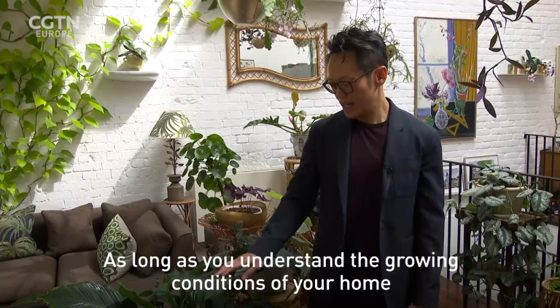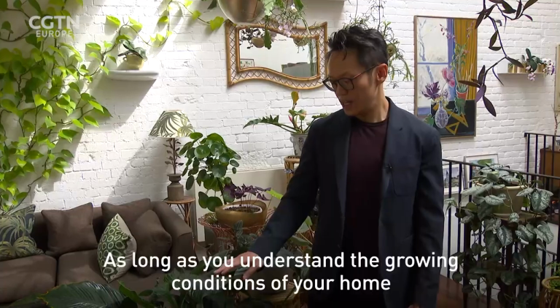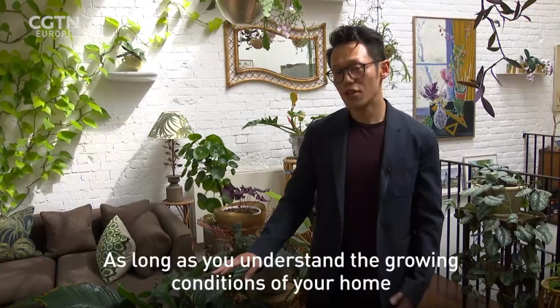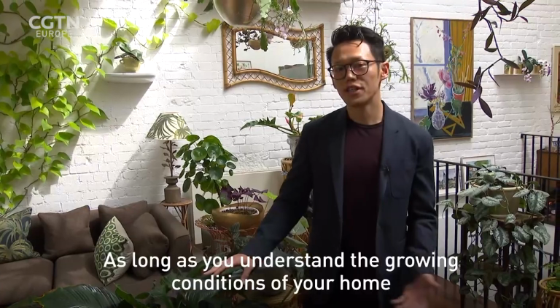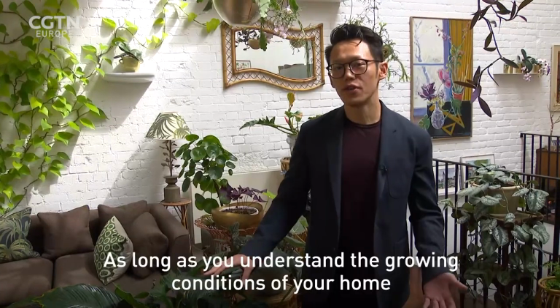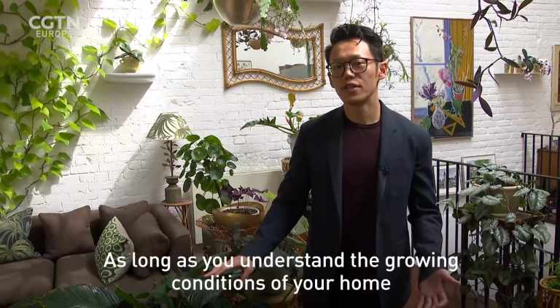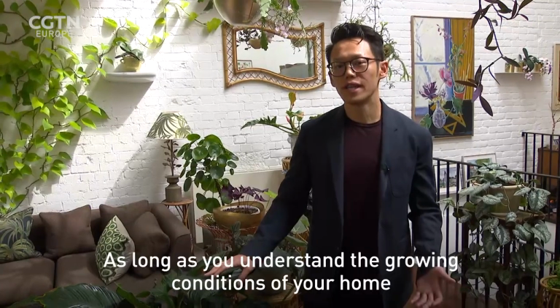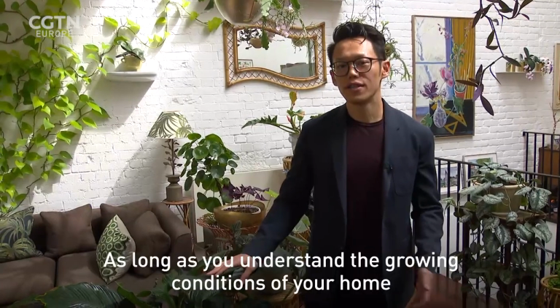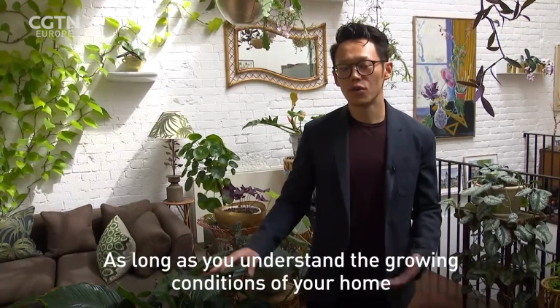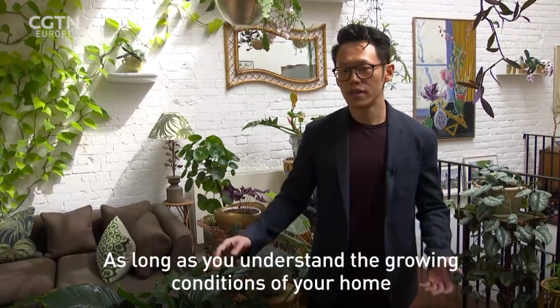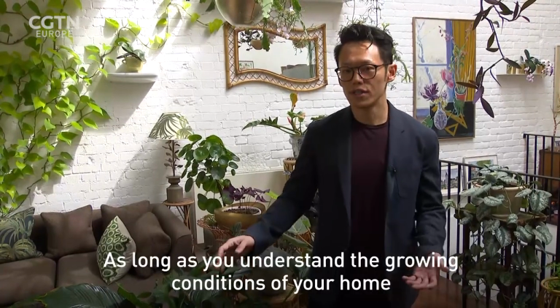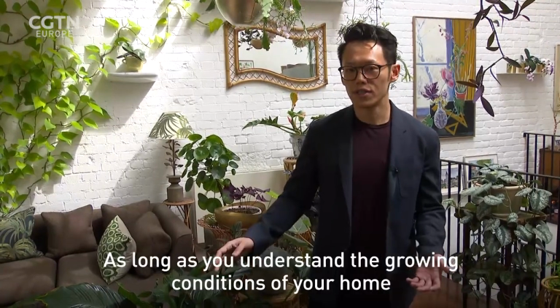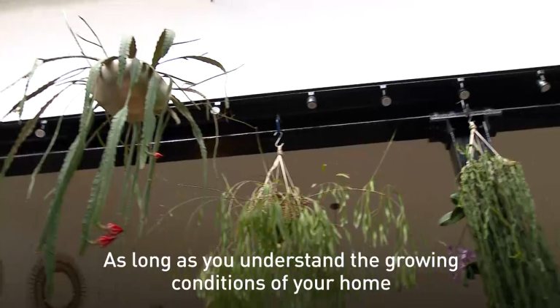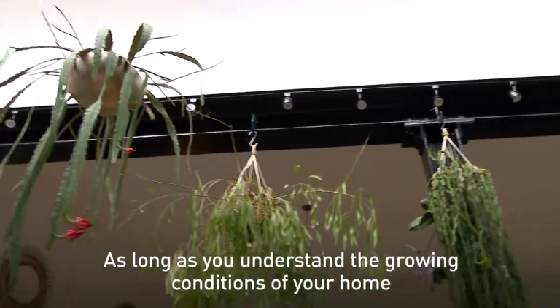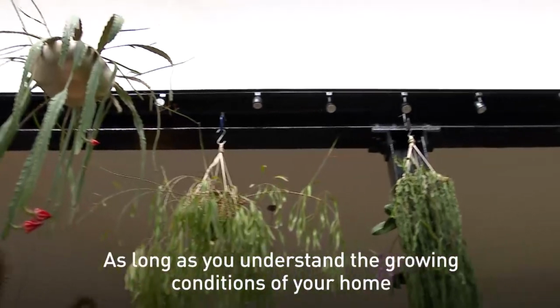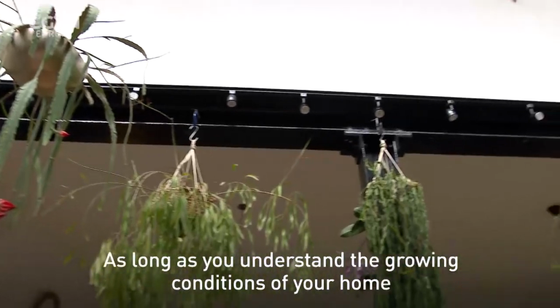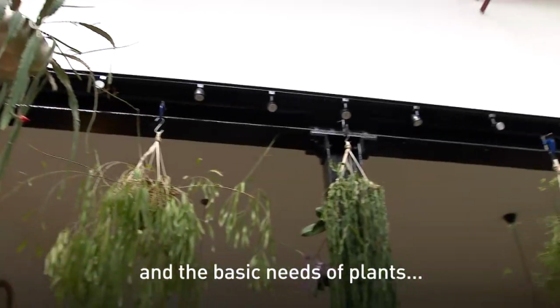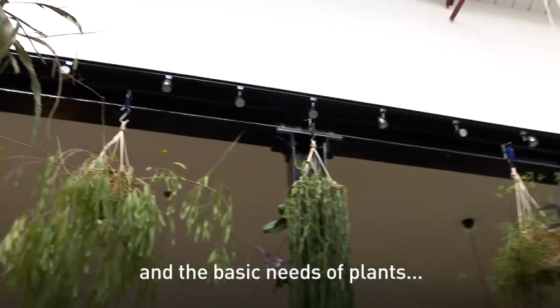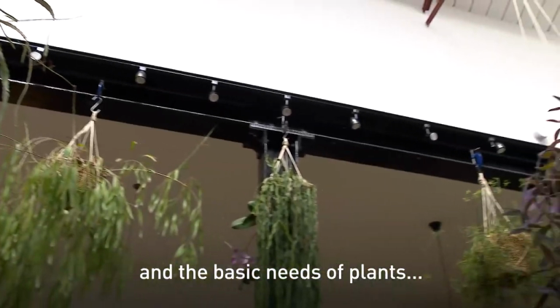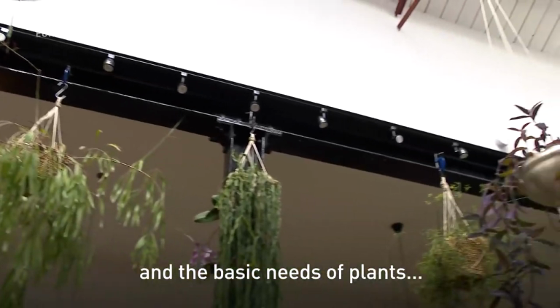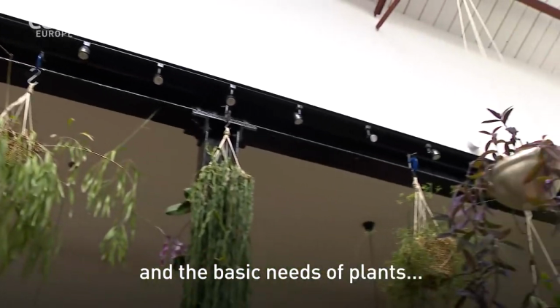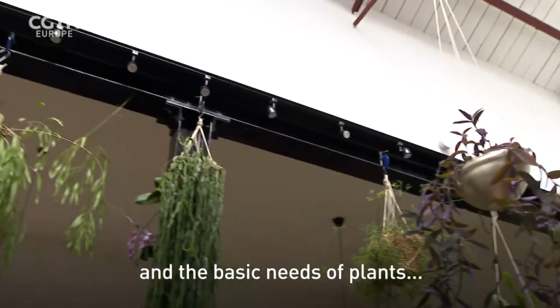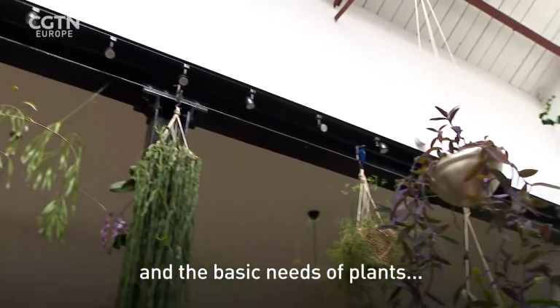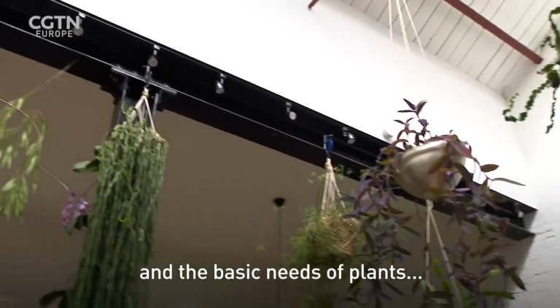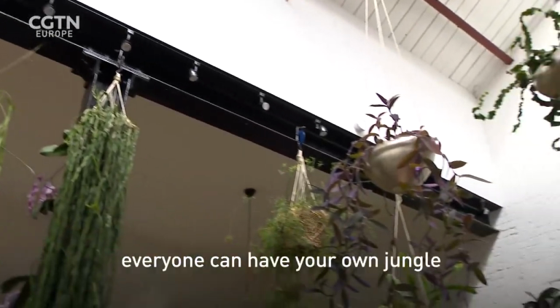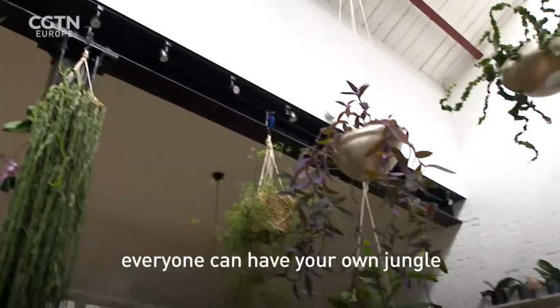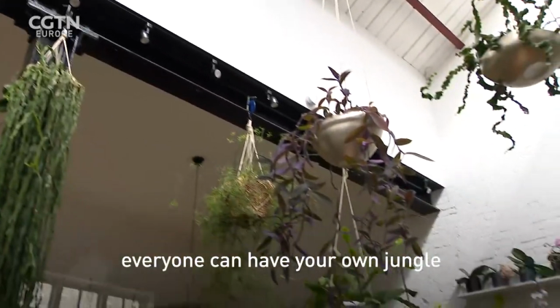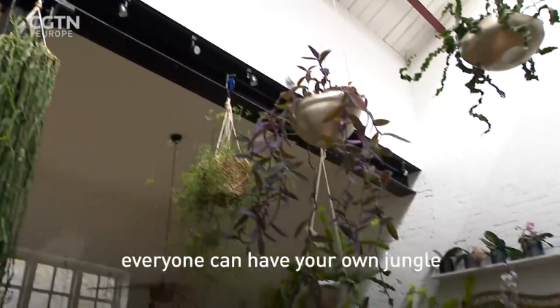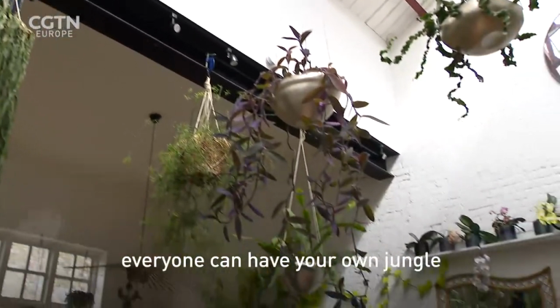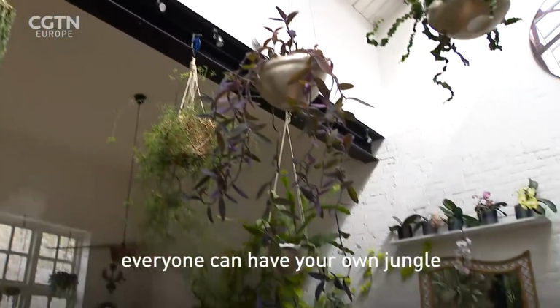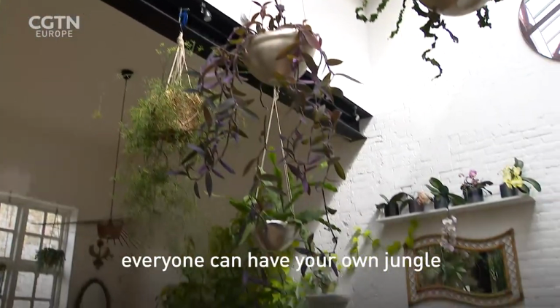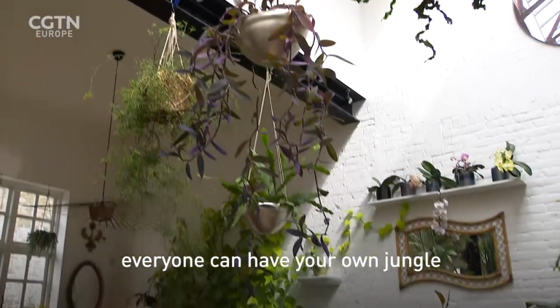As long as you understand the growing conditions of your home and the basic needs of plants, everyone can have their own jungle.